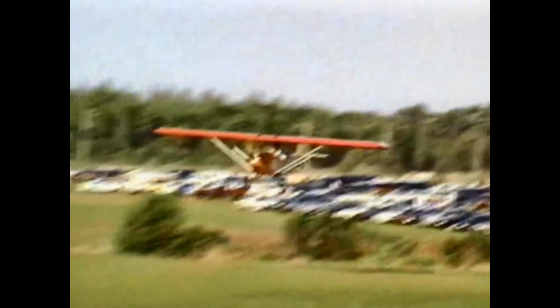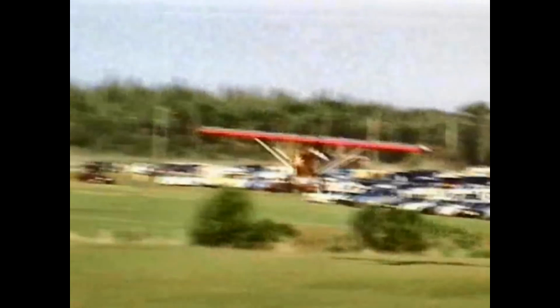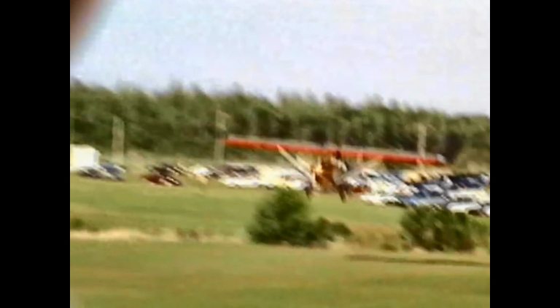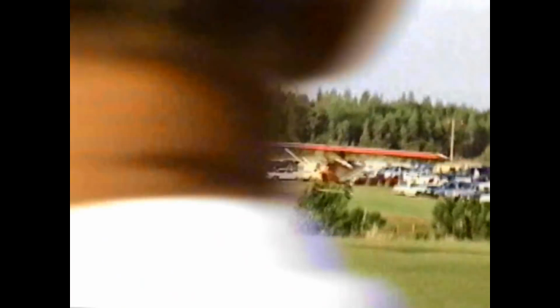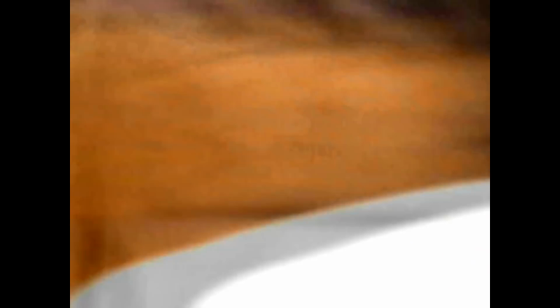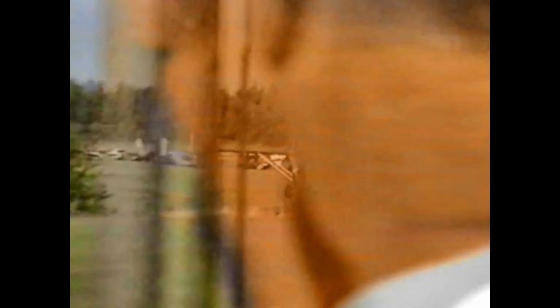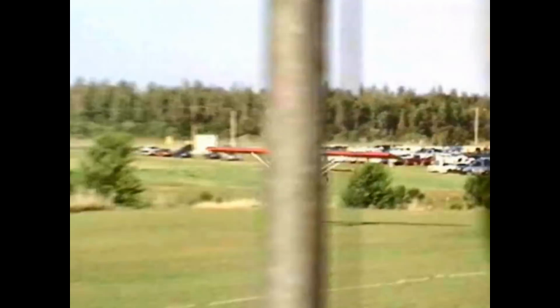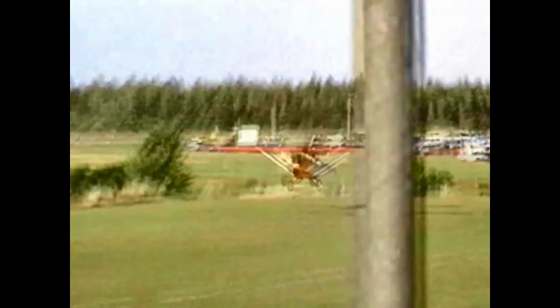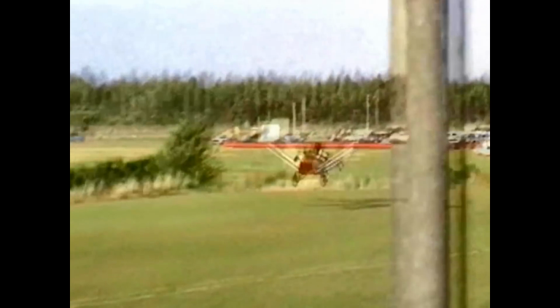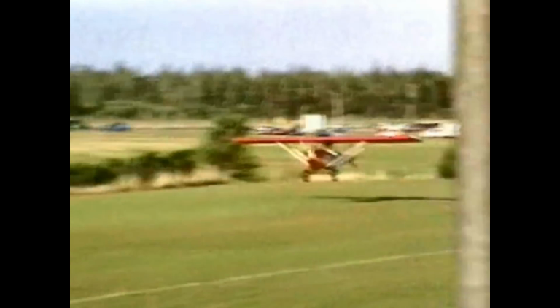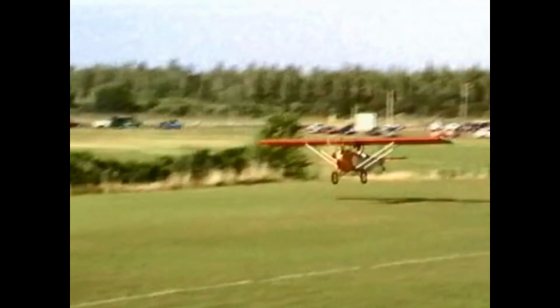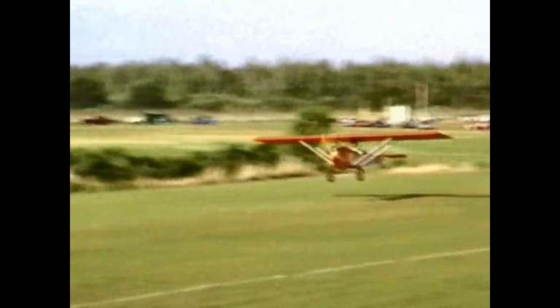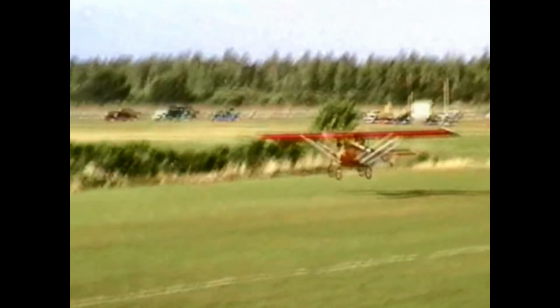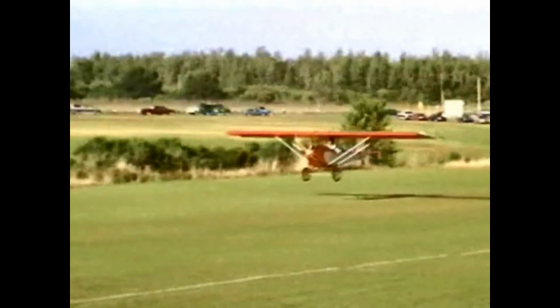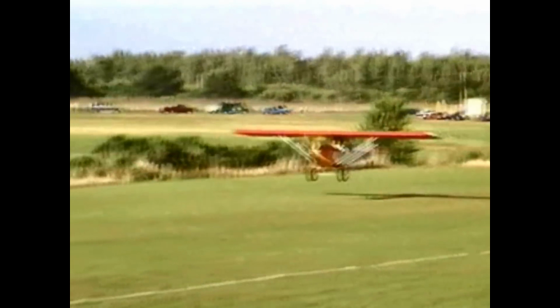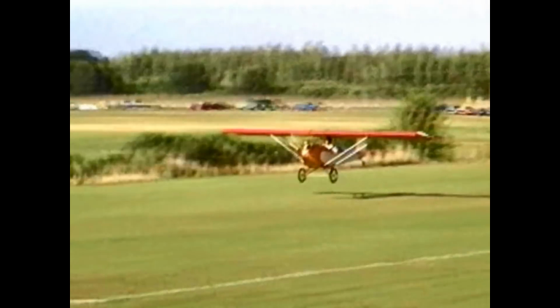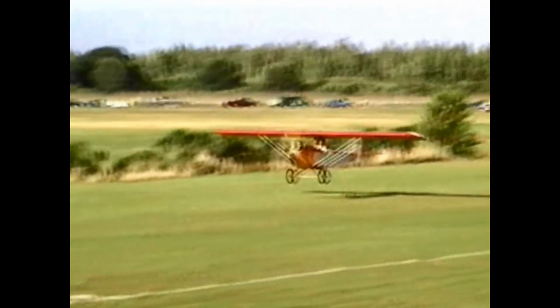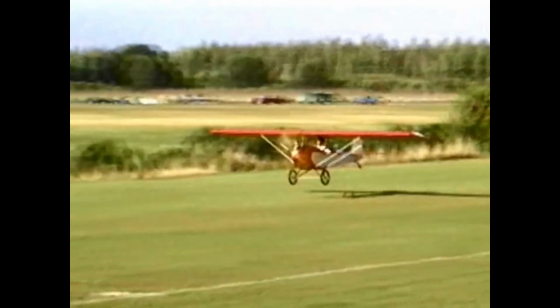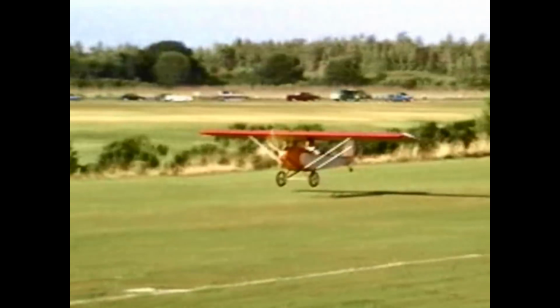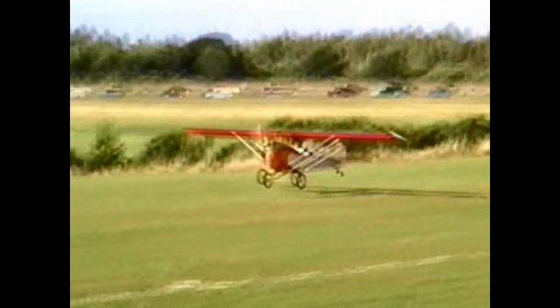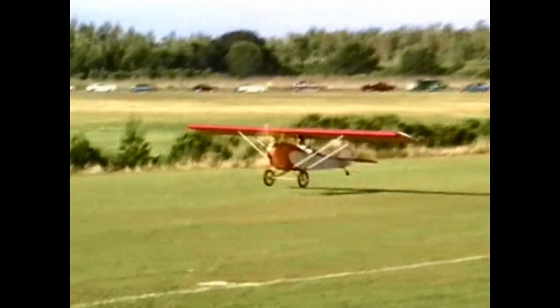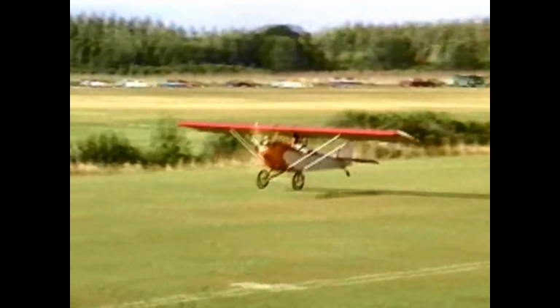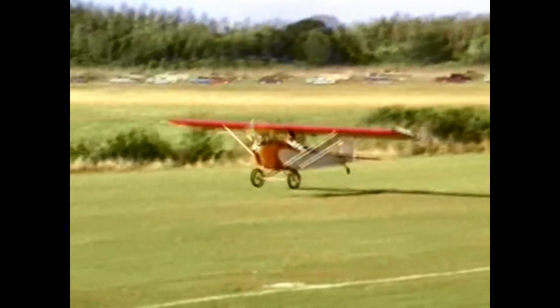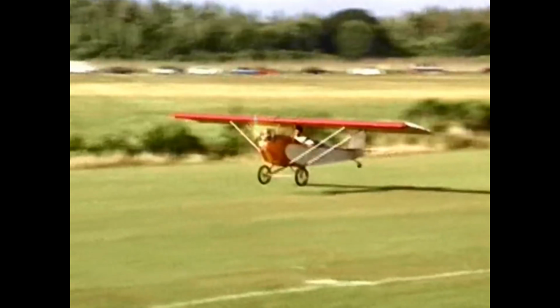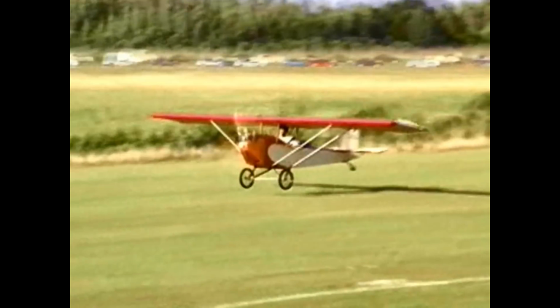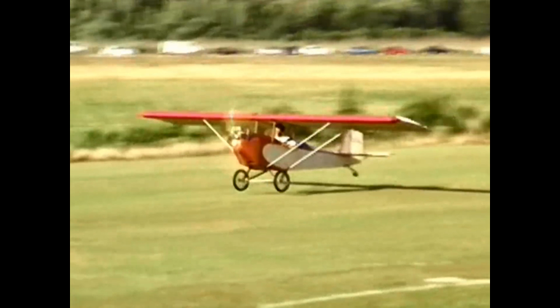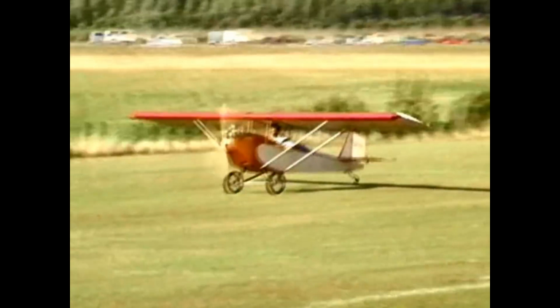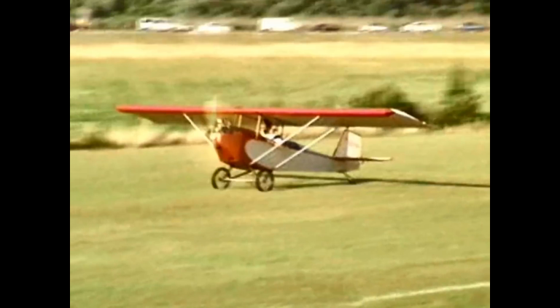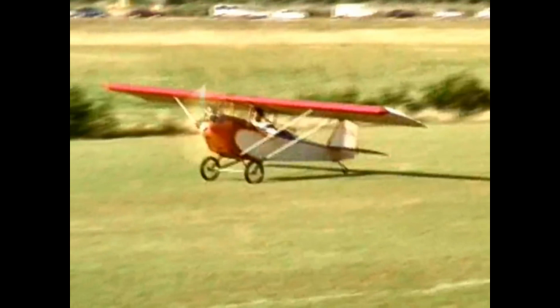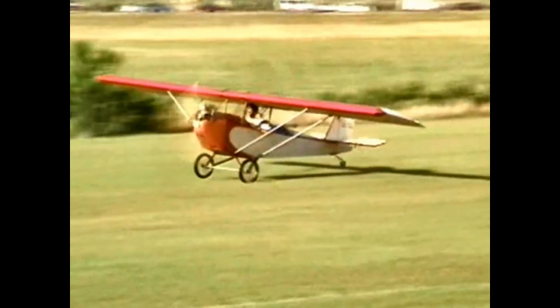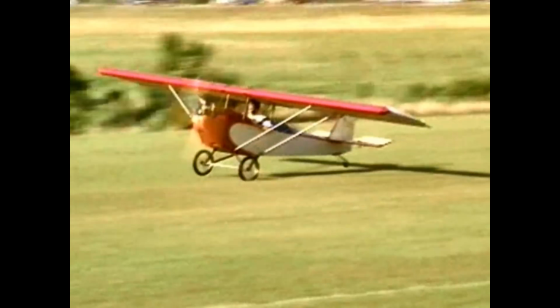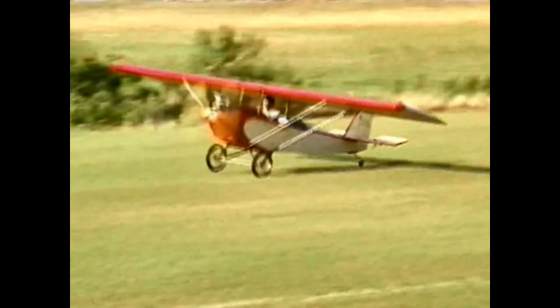In comes the pink air camper. Replica. Yep.